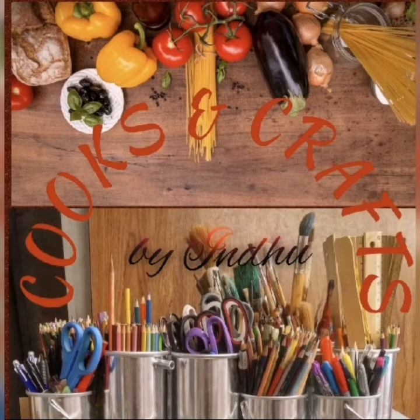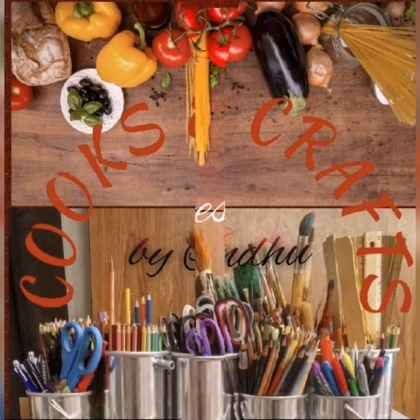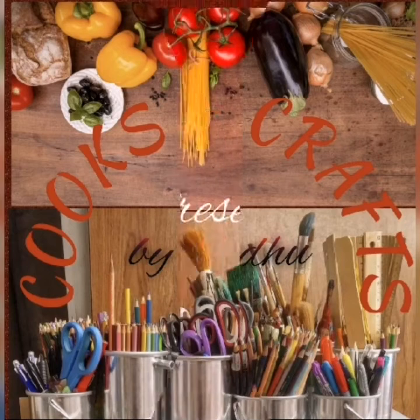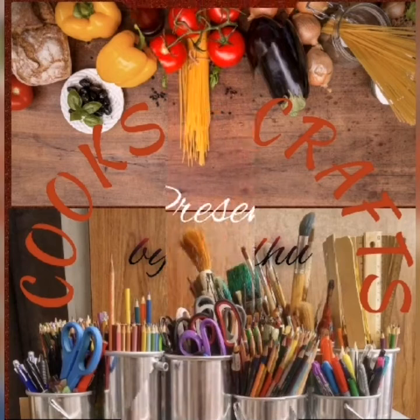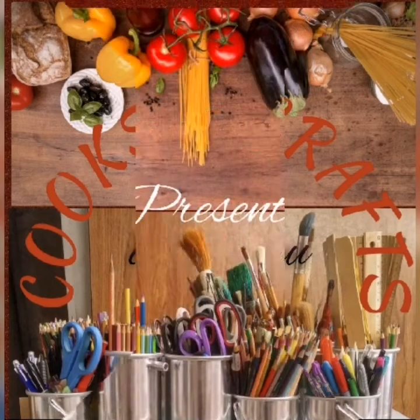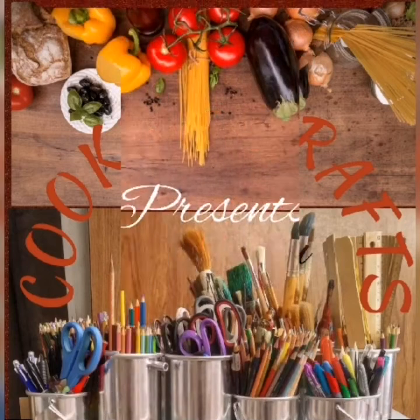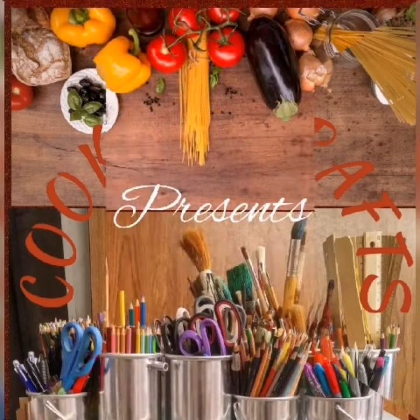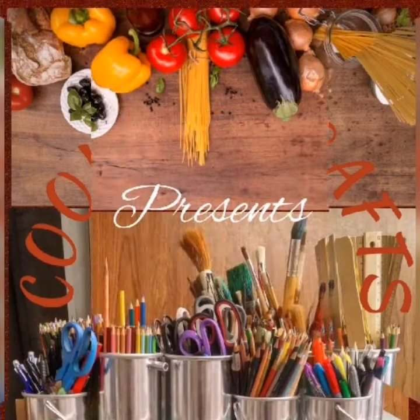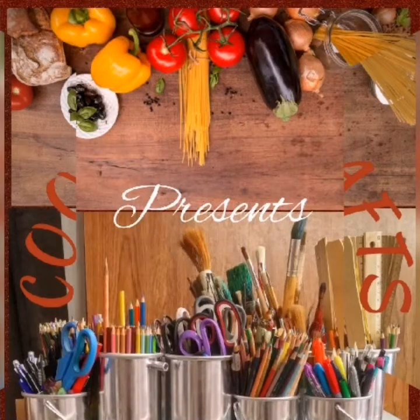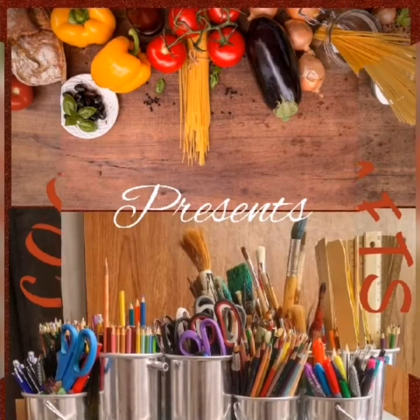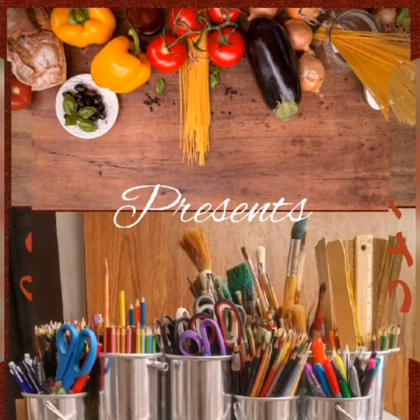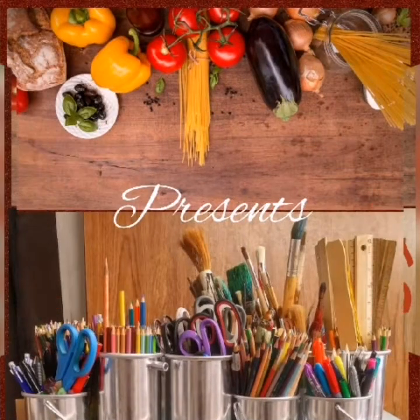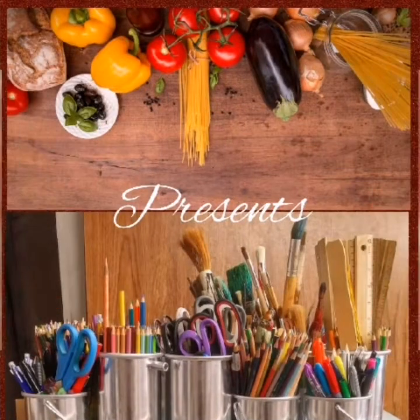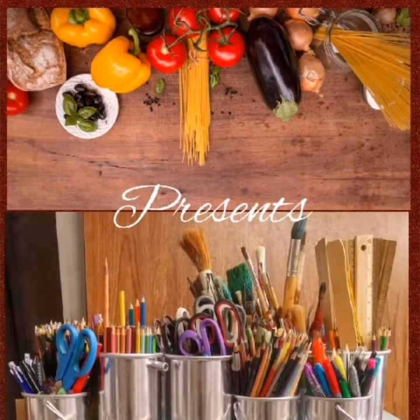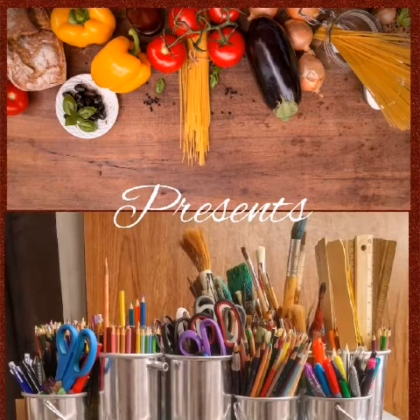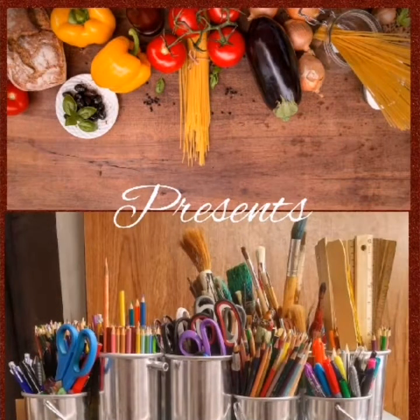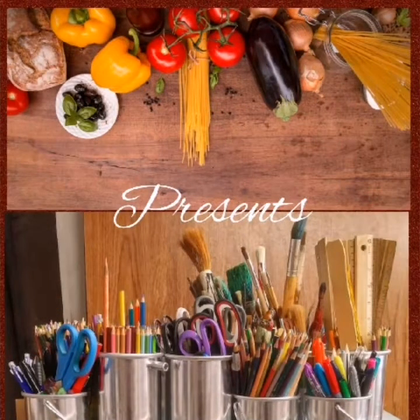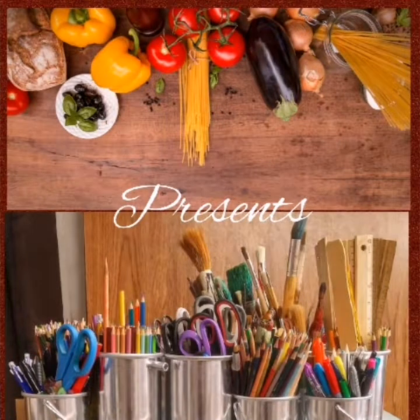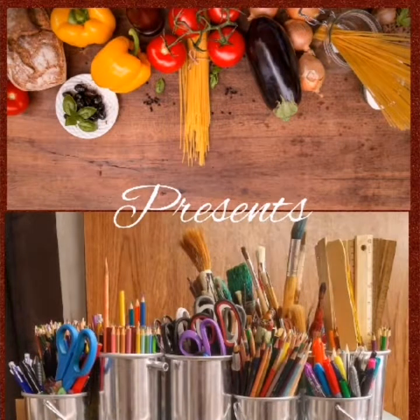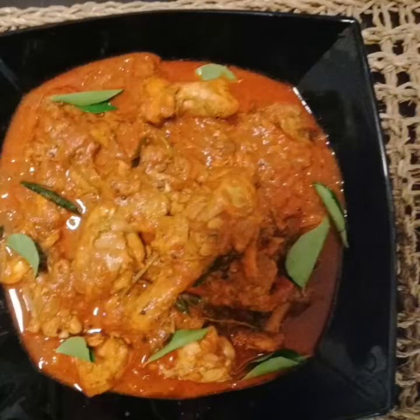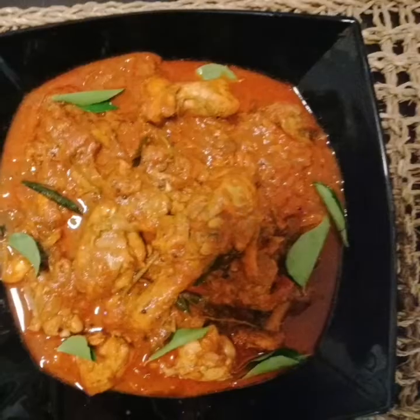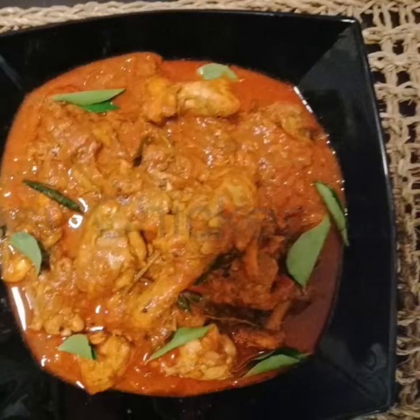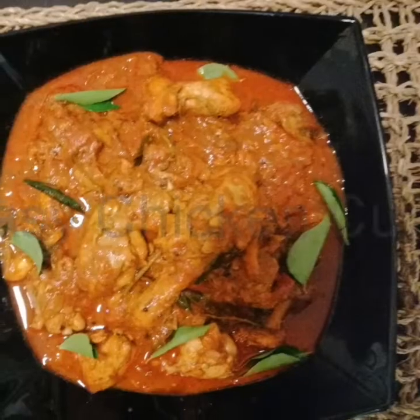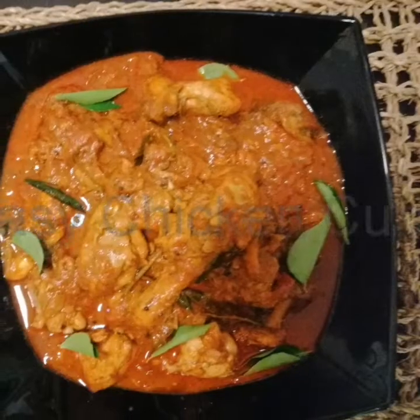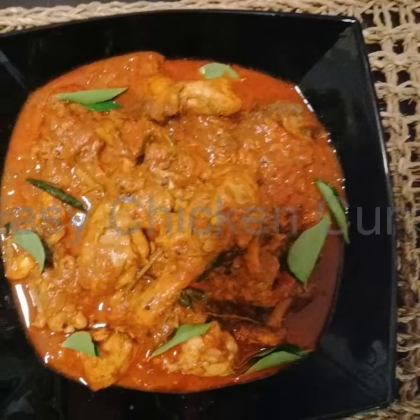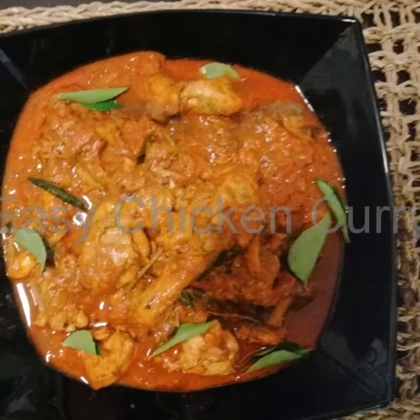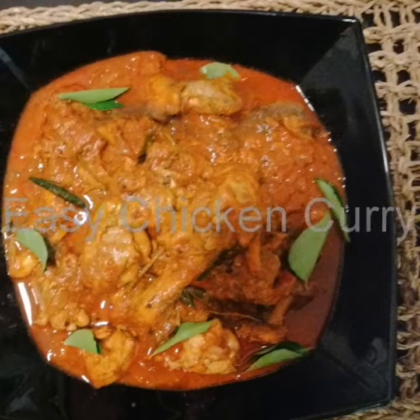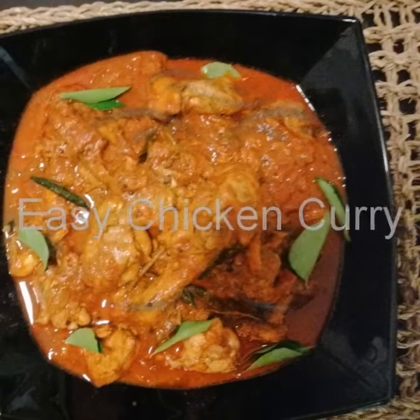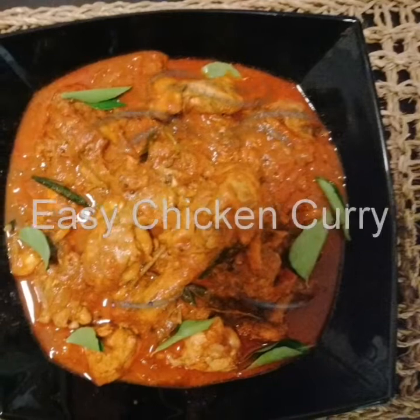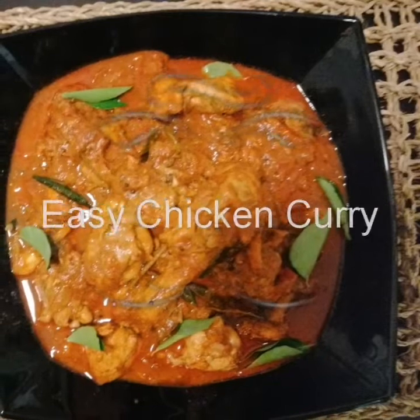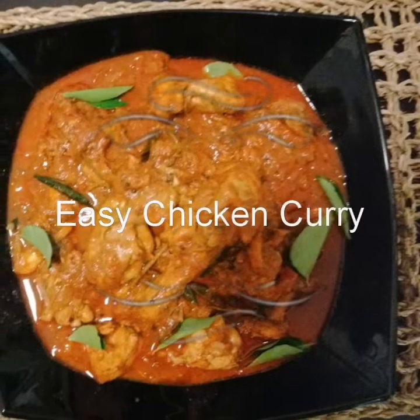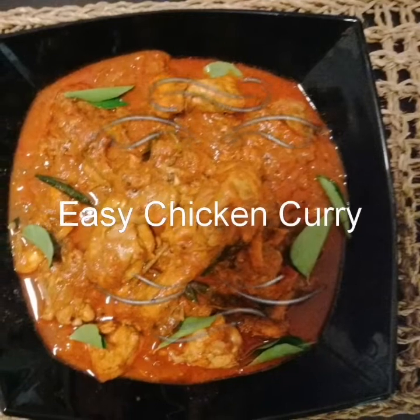Hello everyone, welcome to our channel. Today we will make a chicken dish.